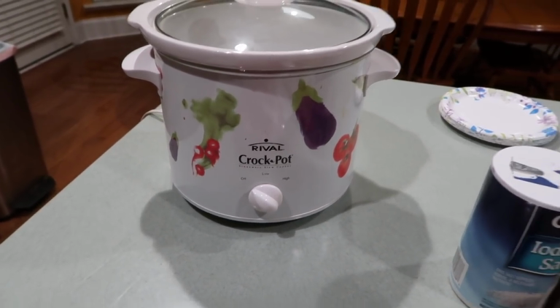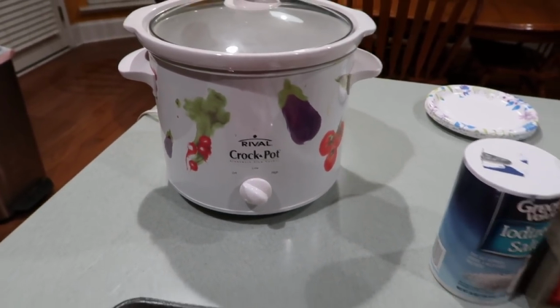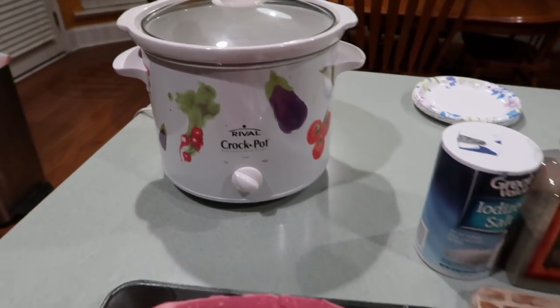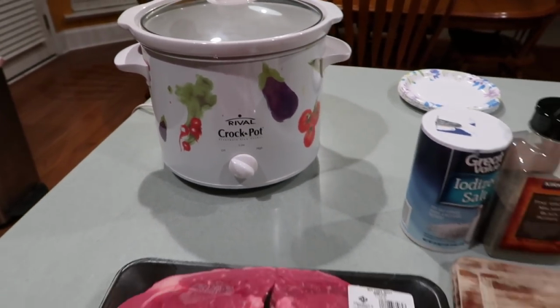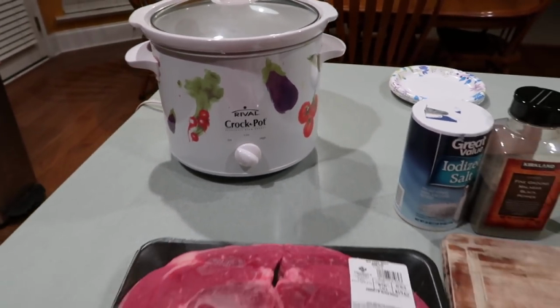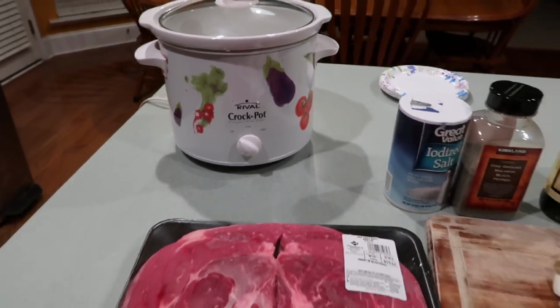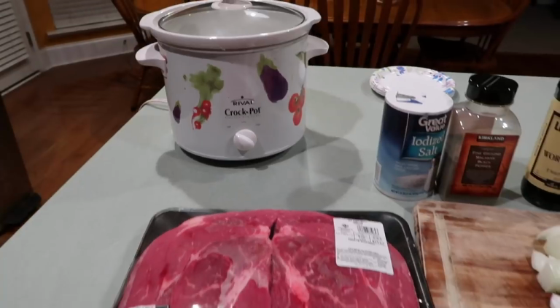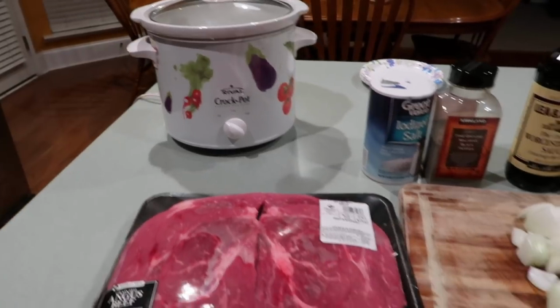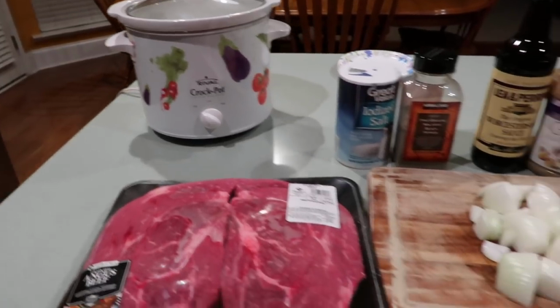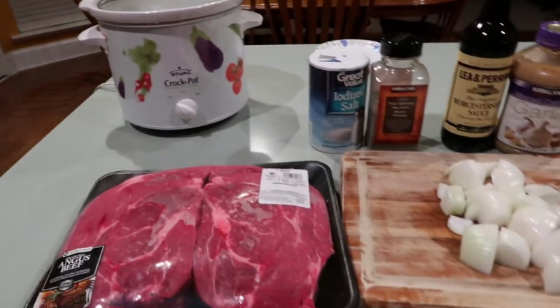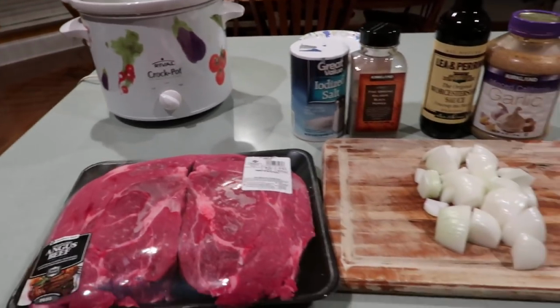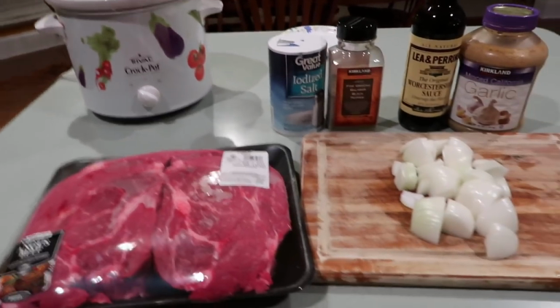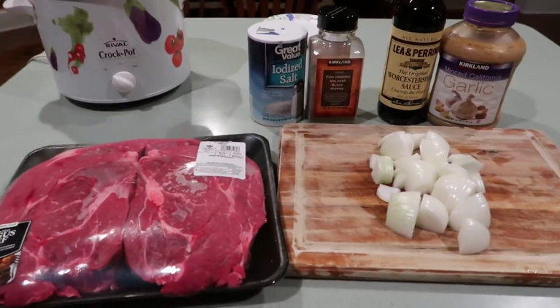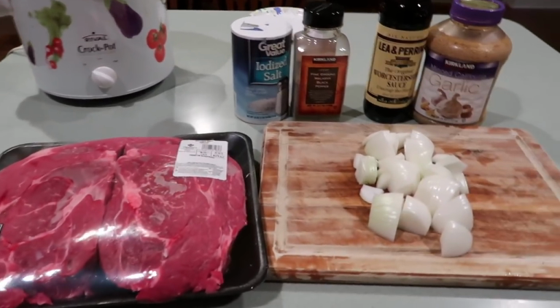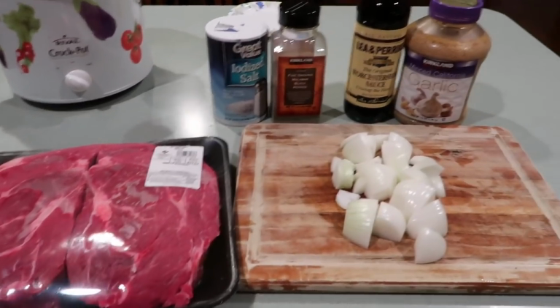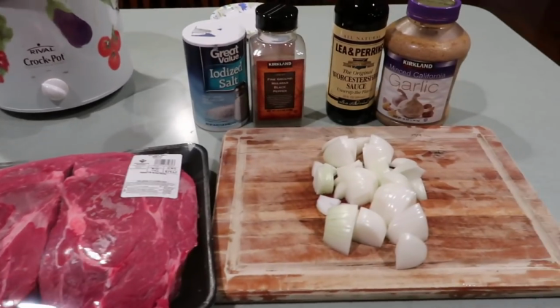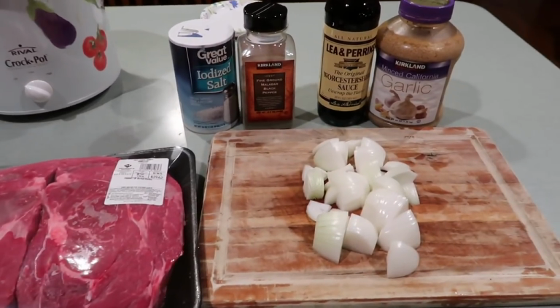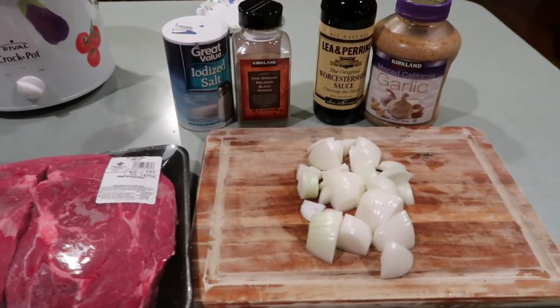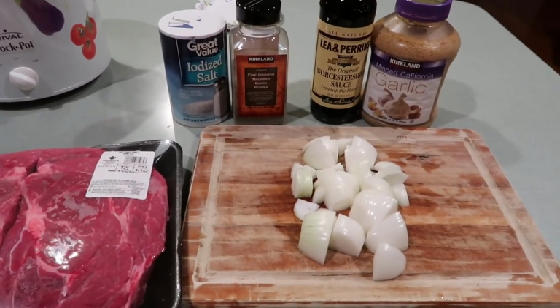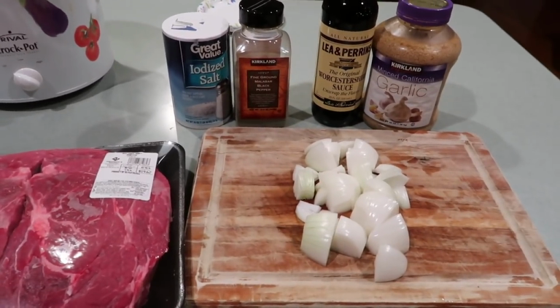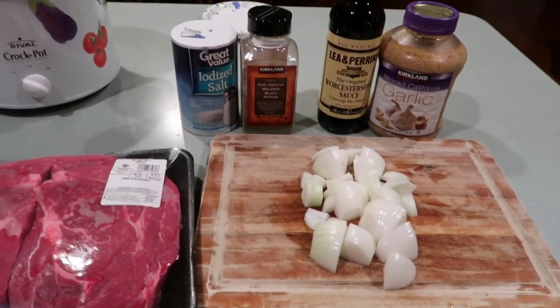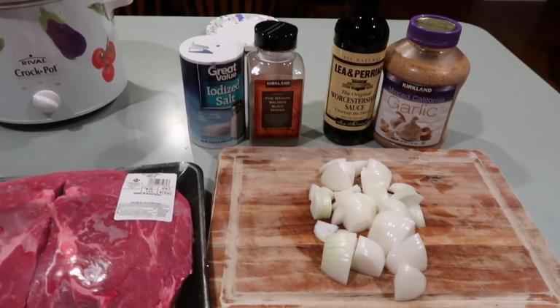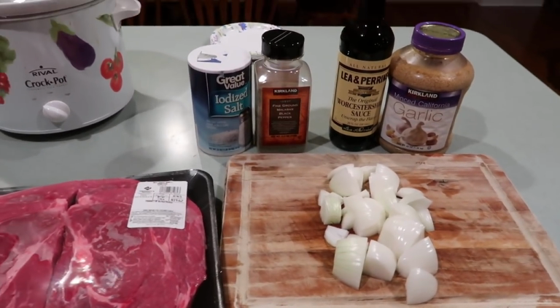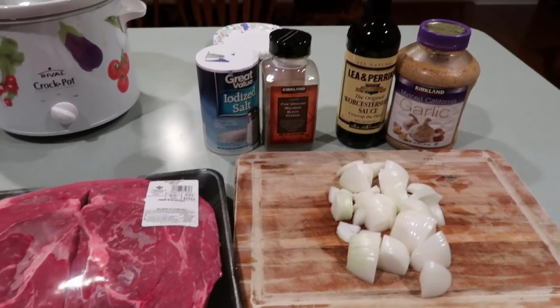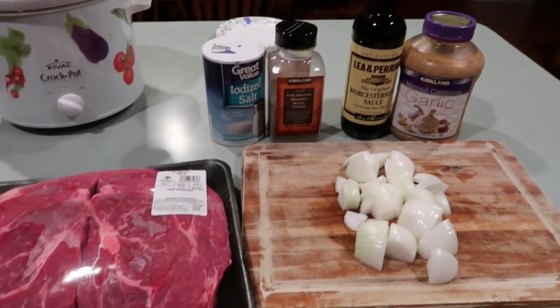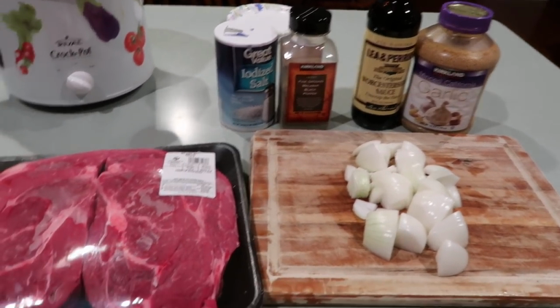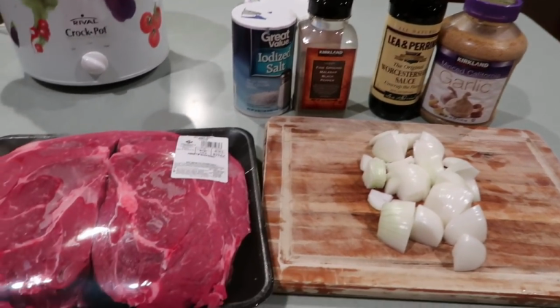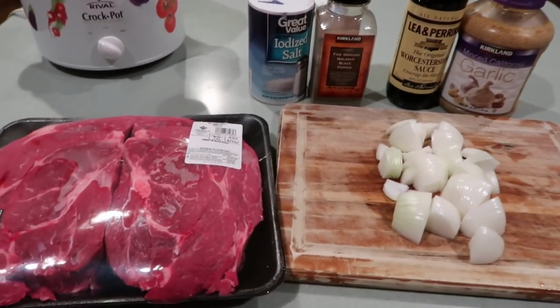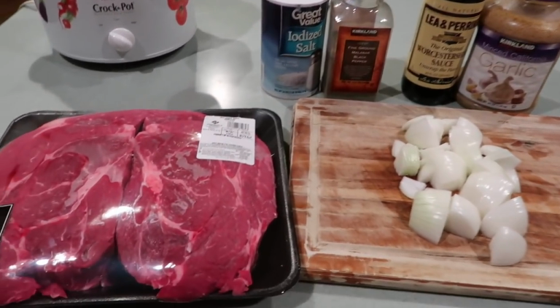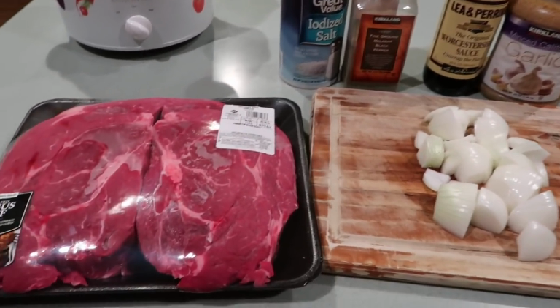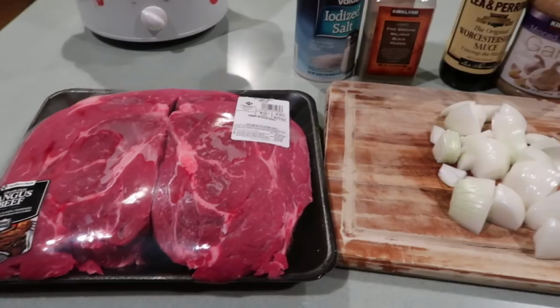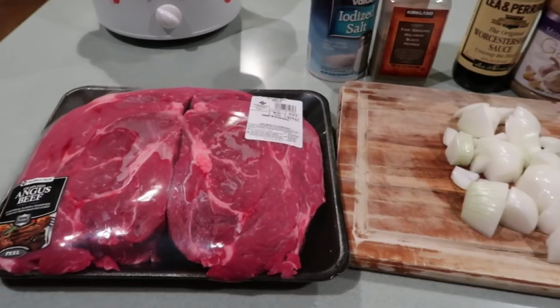Any brand will work — you just need something big enough to fit your ingredients in it. Today we are going to make a beef roast.